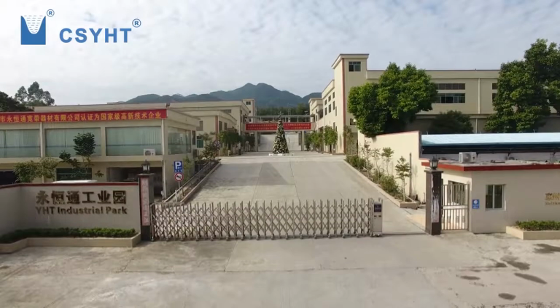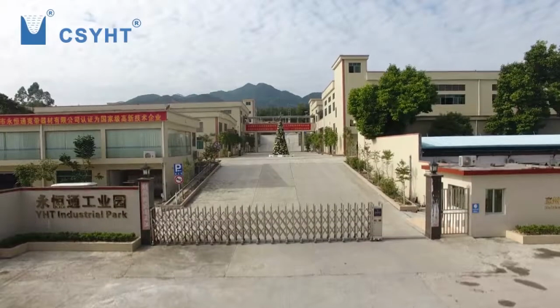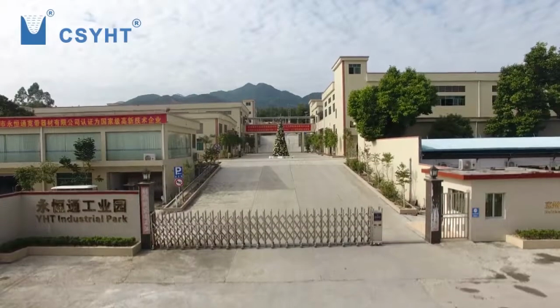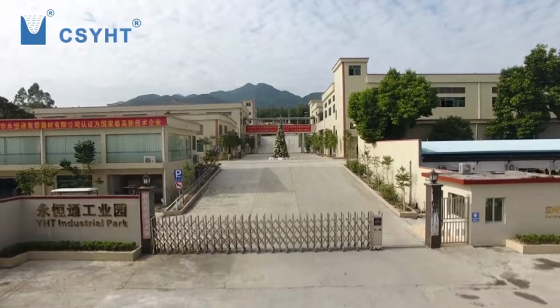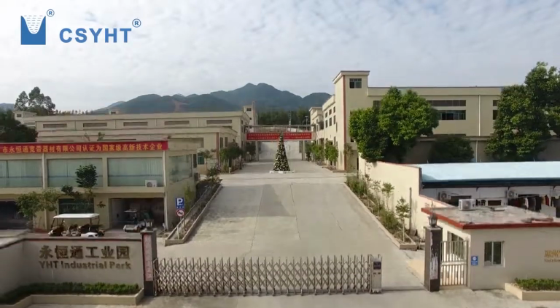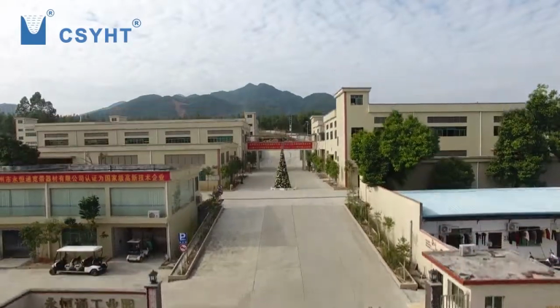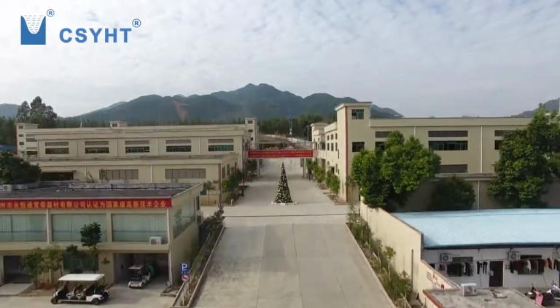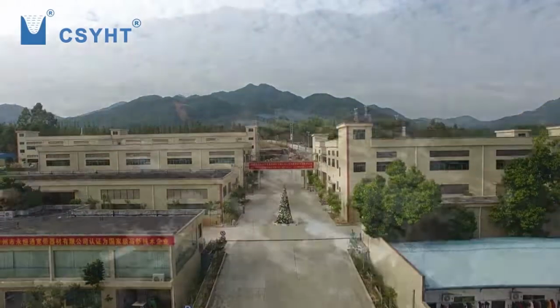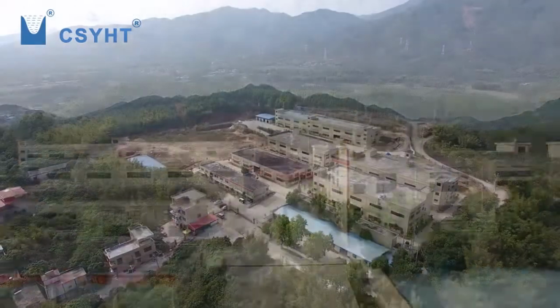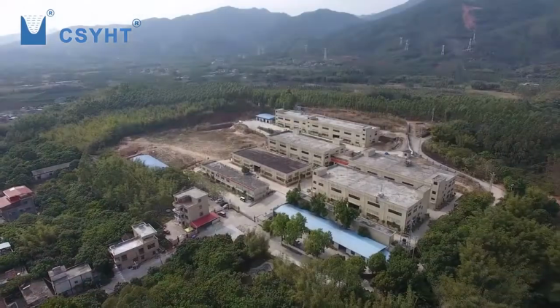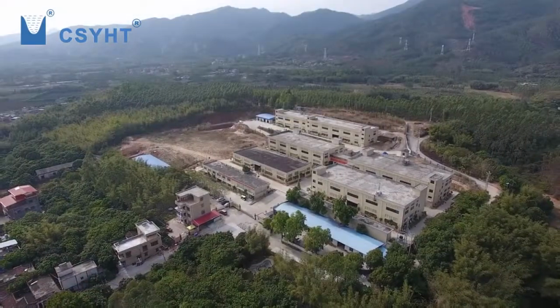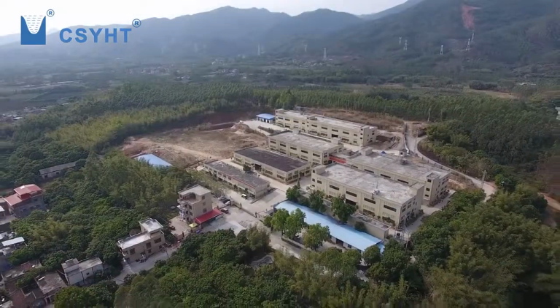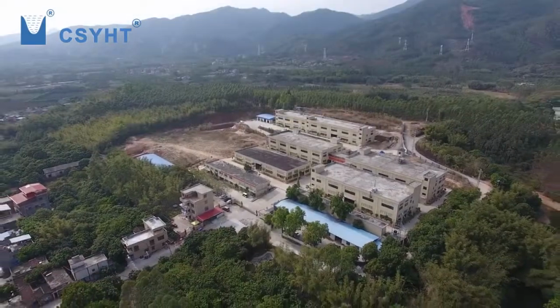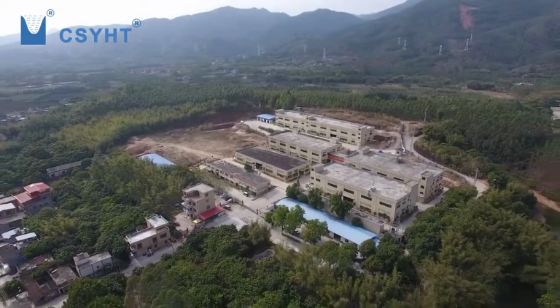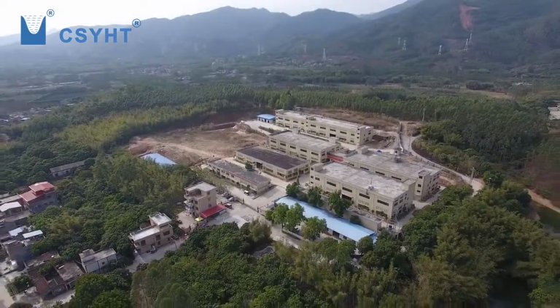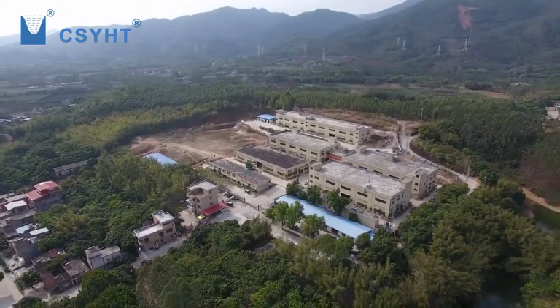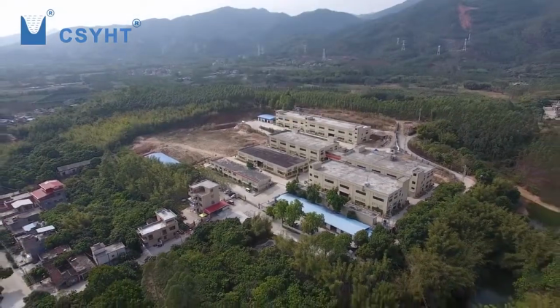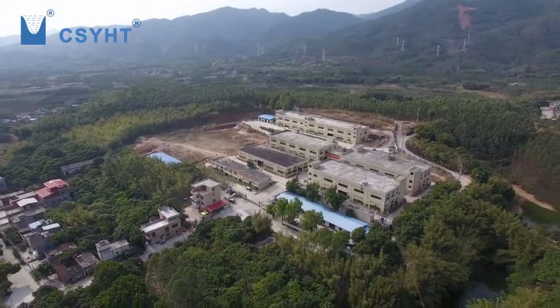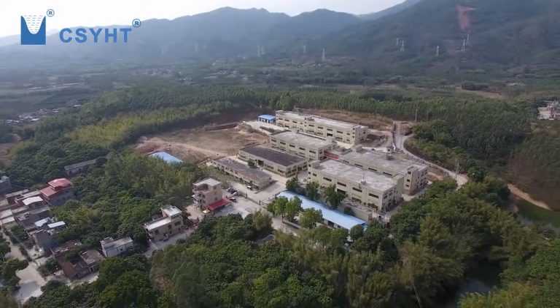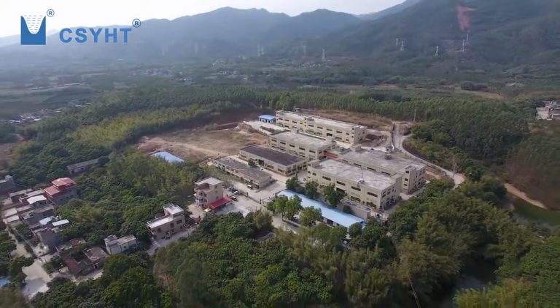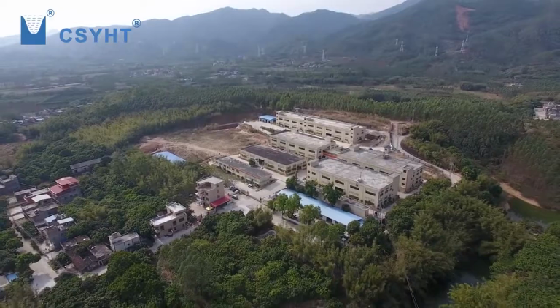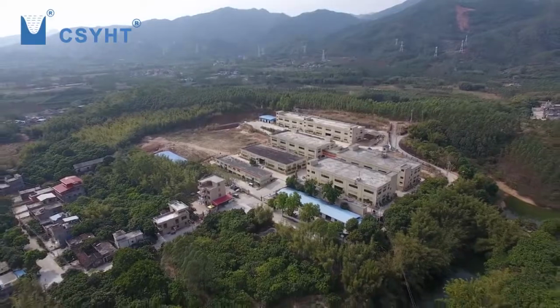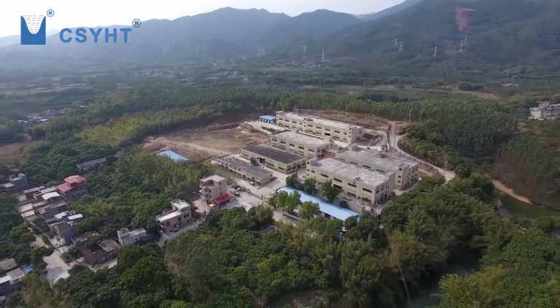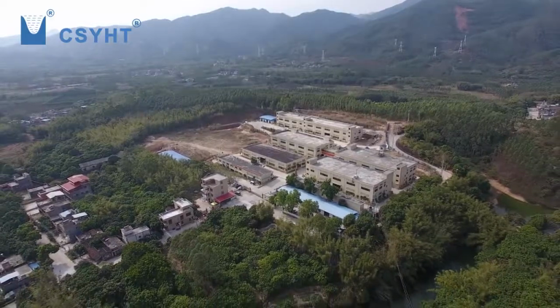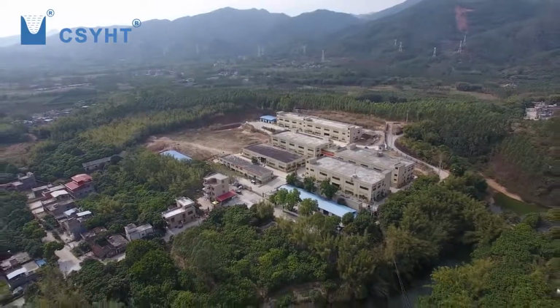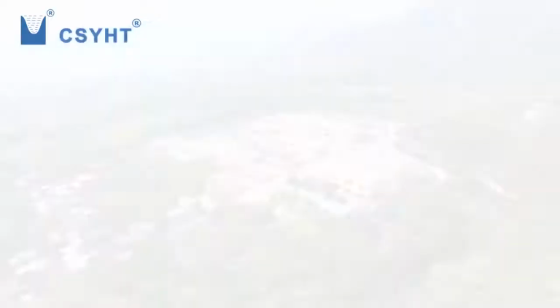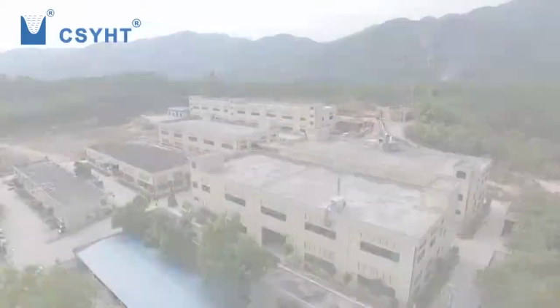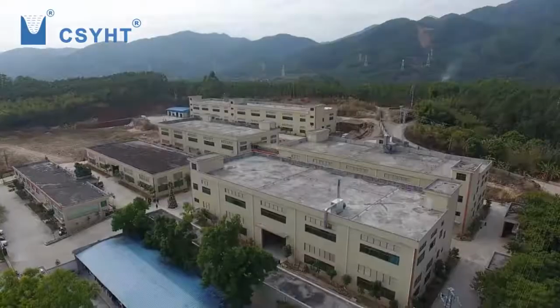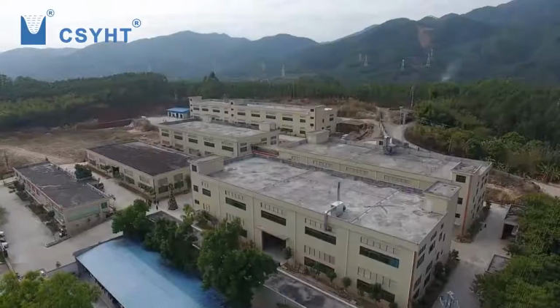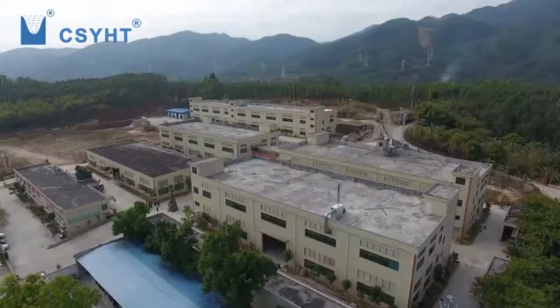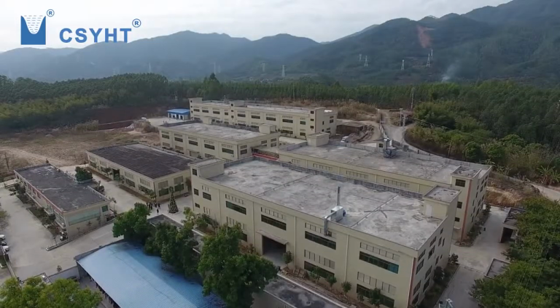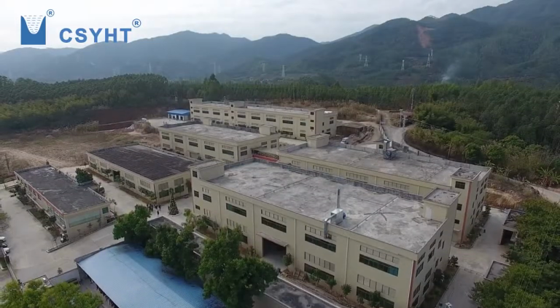Welcome to YHT Industry Park. It is located in the beautiful city, Huizhou.